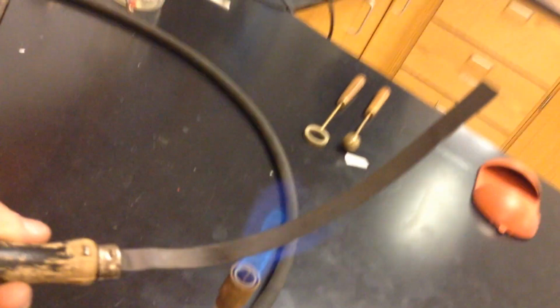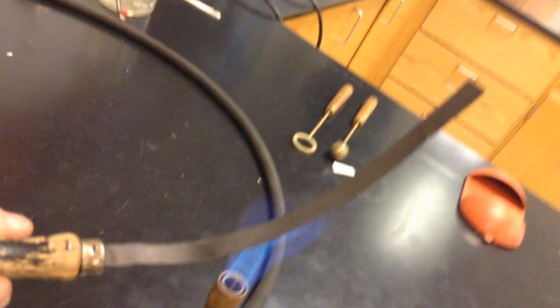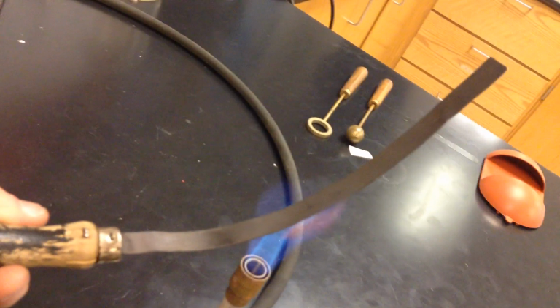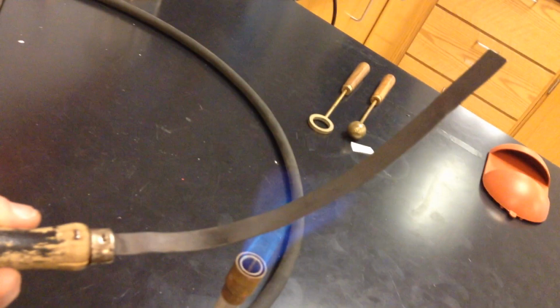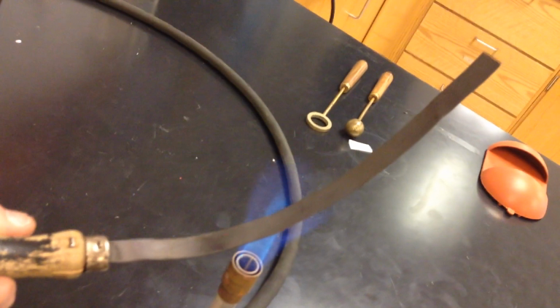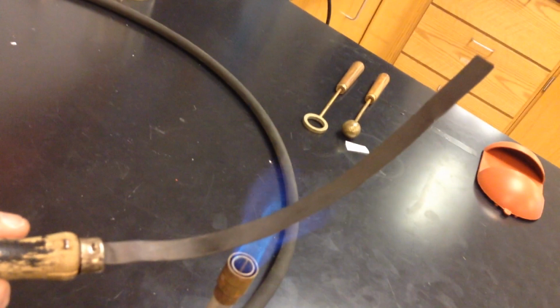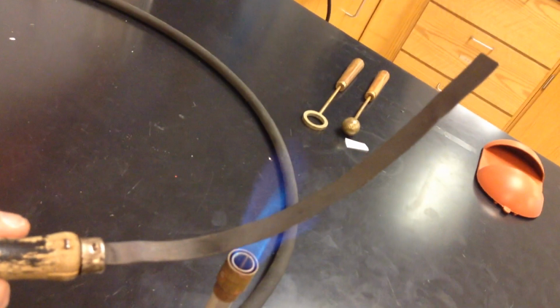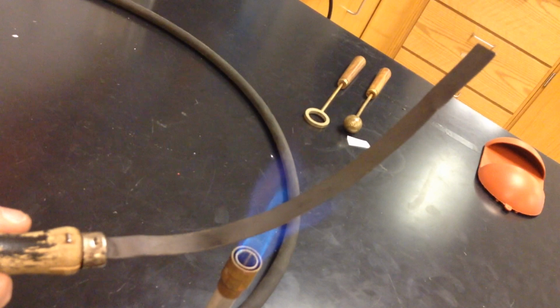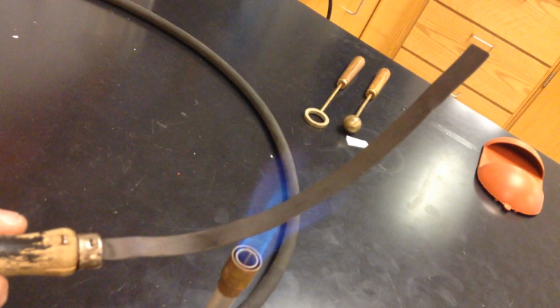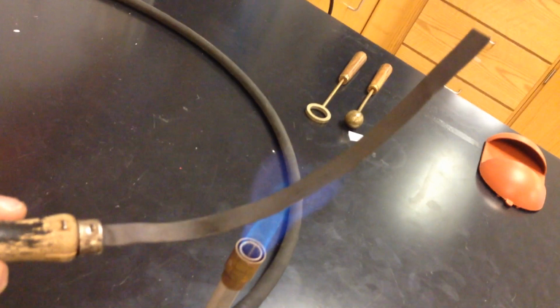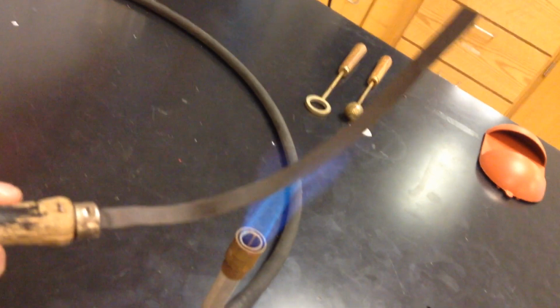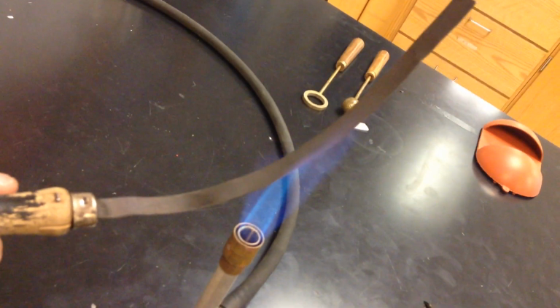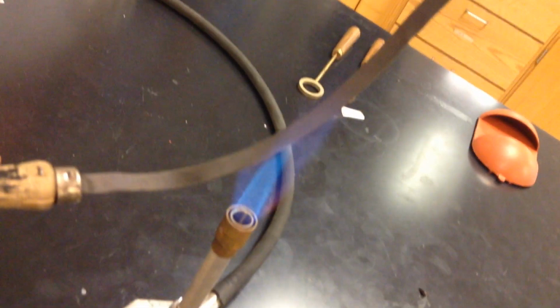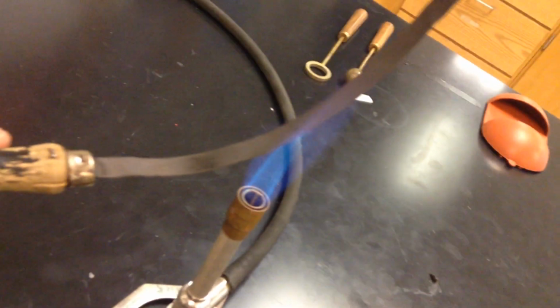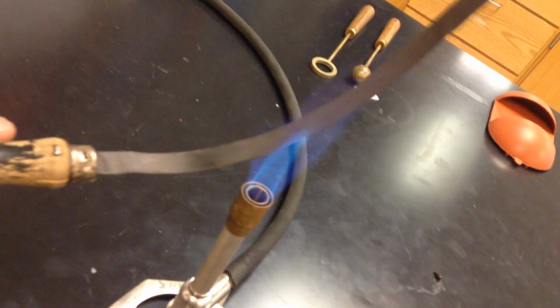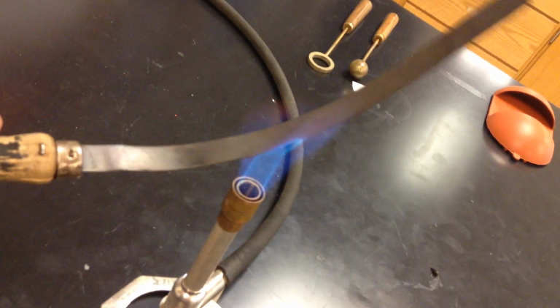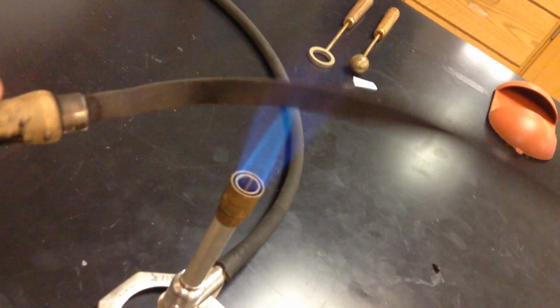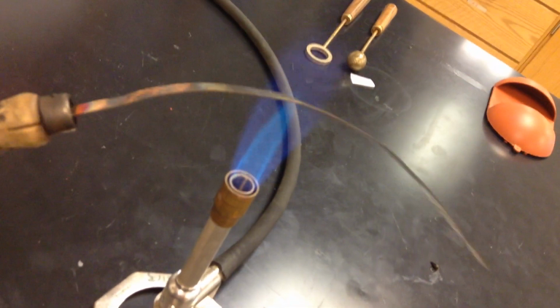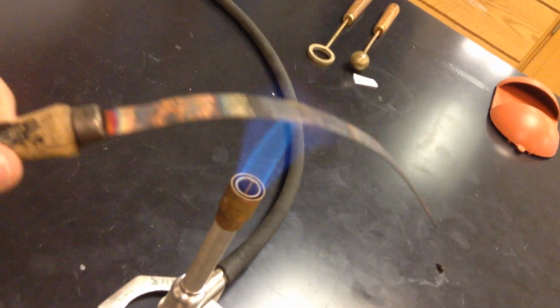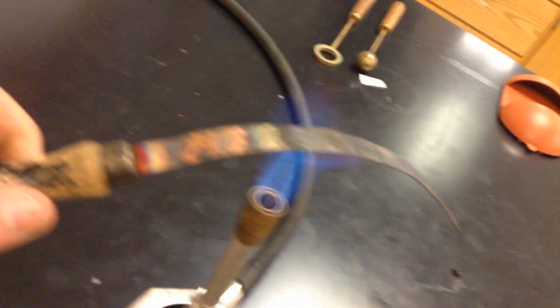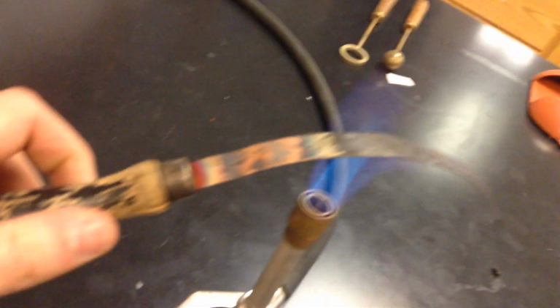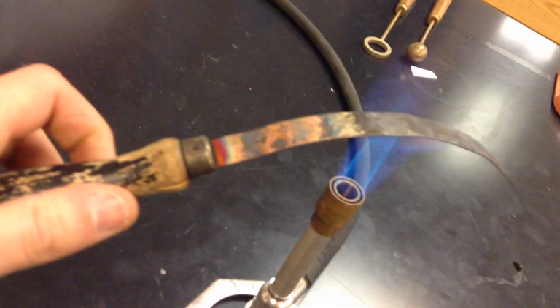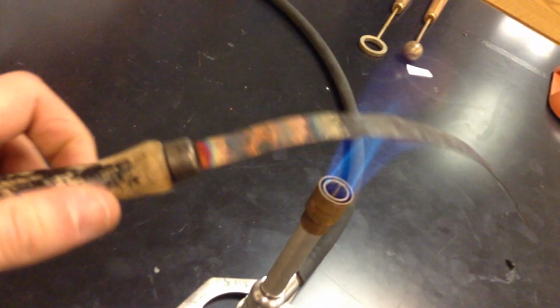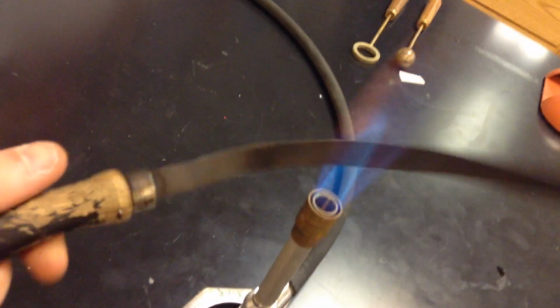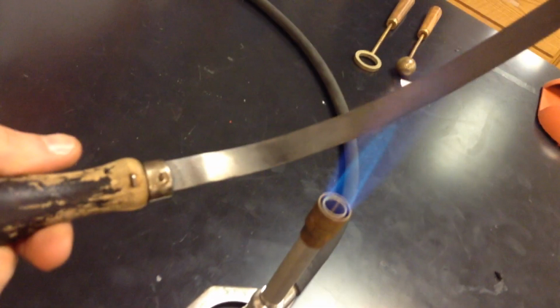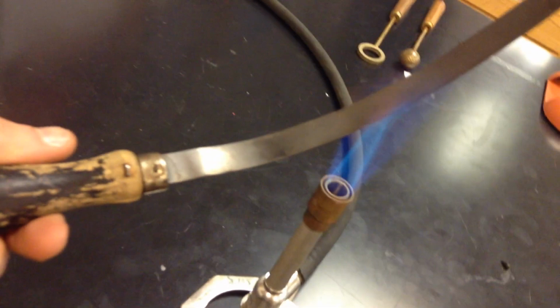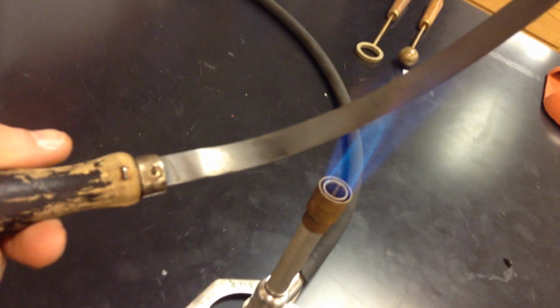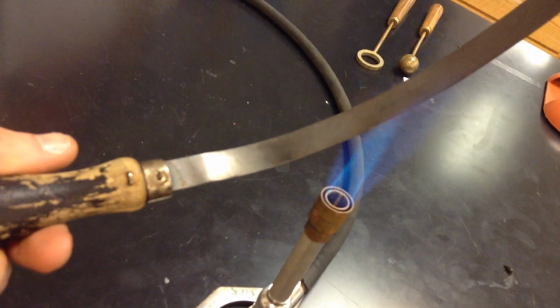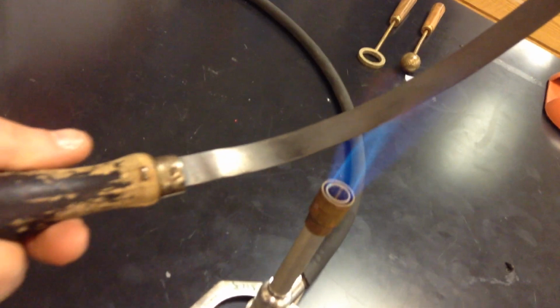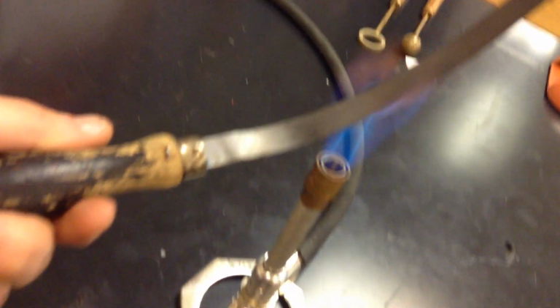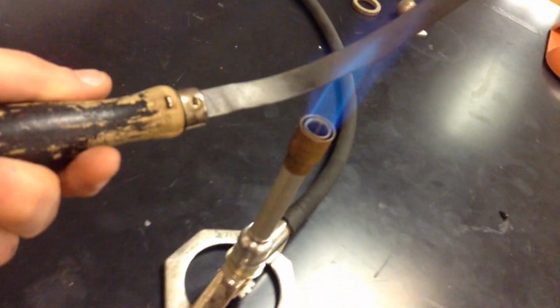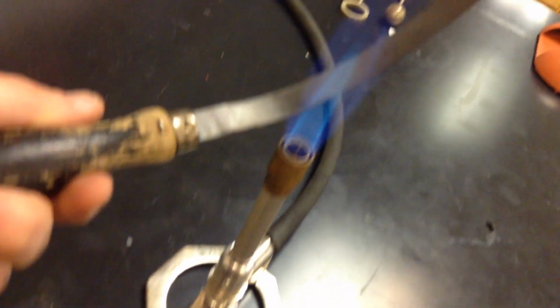And it happens pretty quickly. It expands very rapidly. There you go — that's proof of thermal expansion.